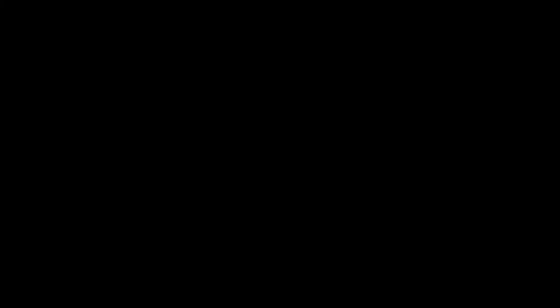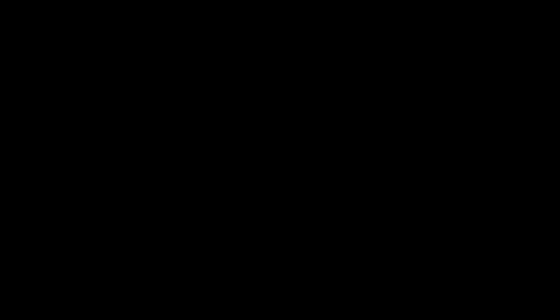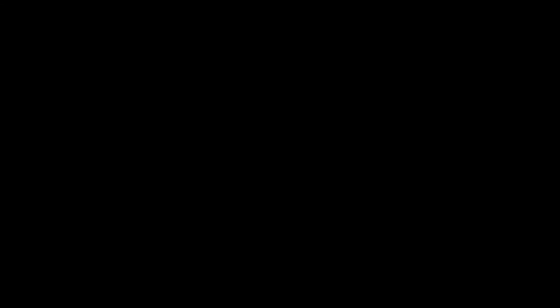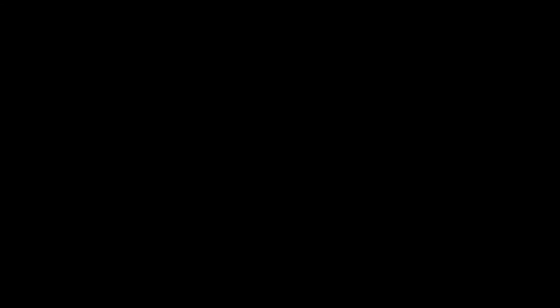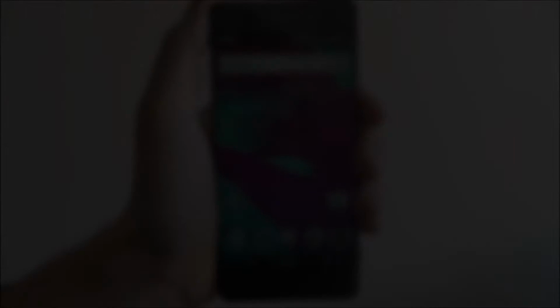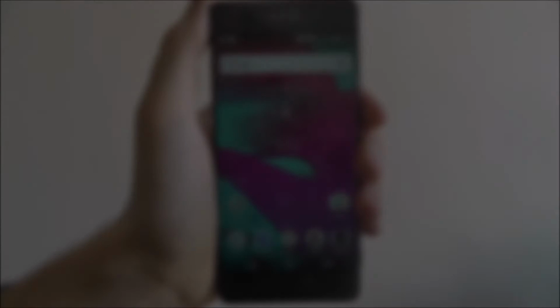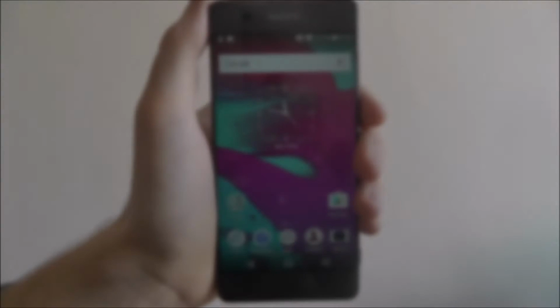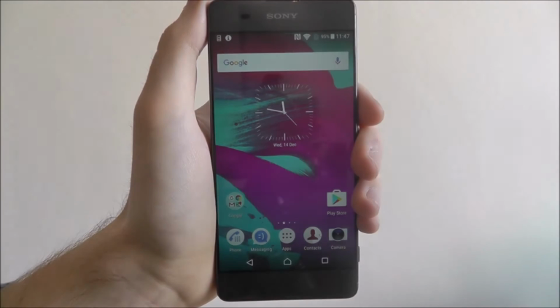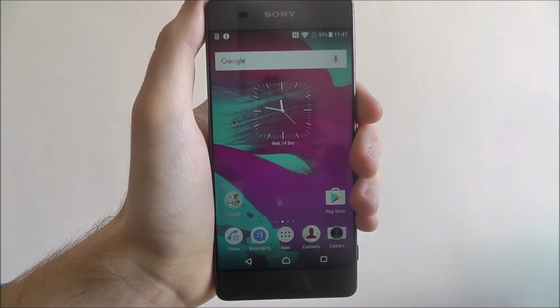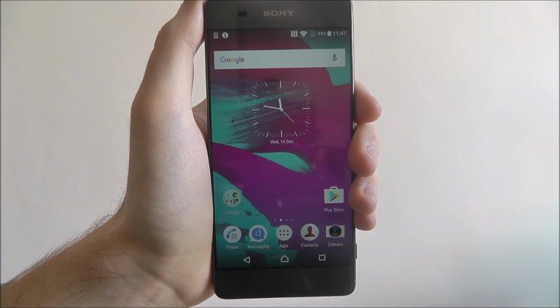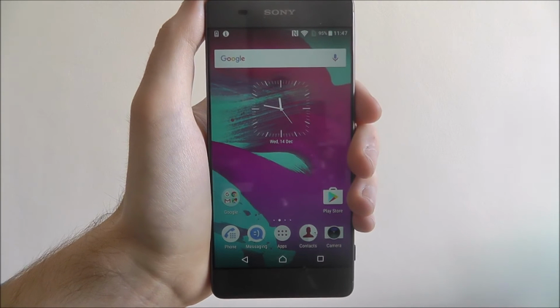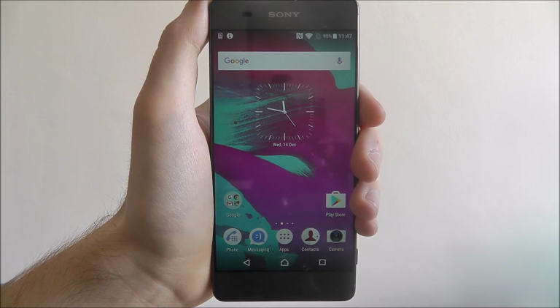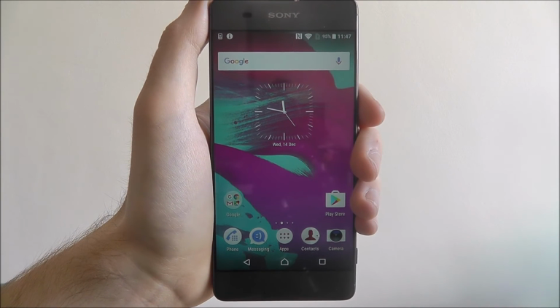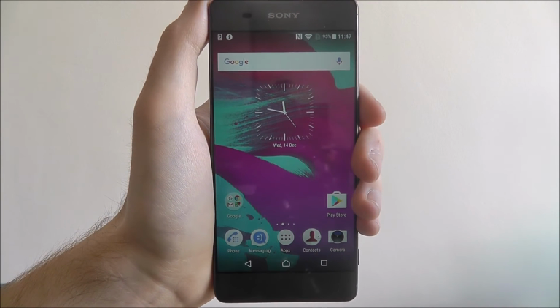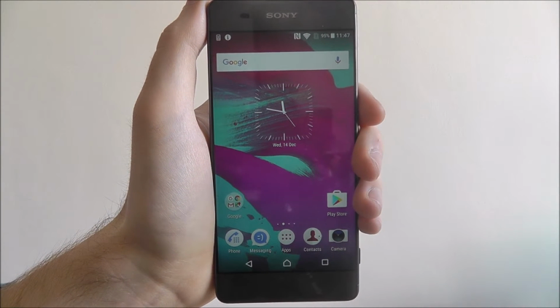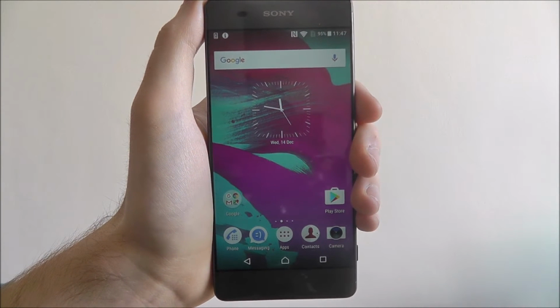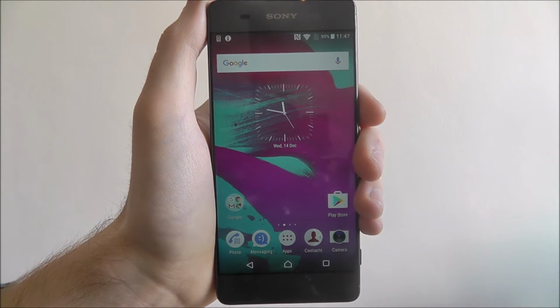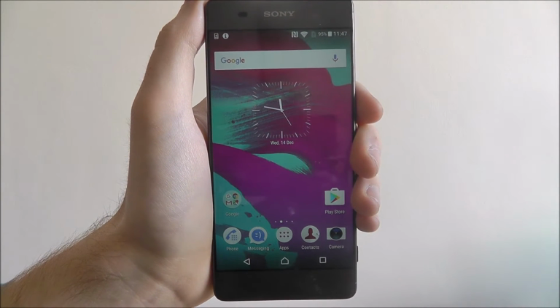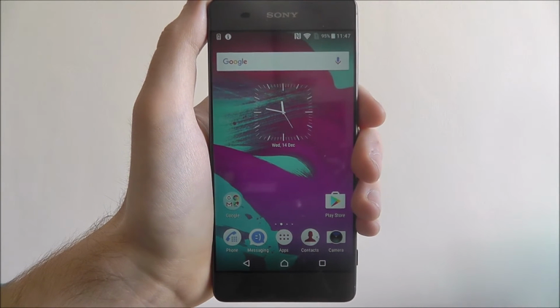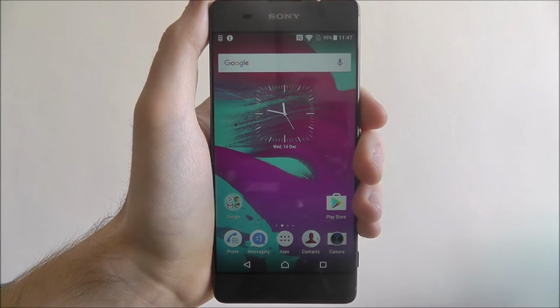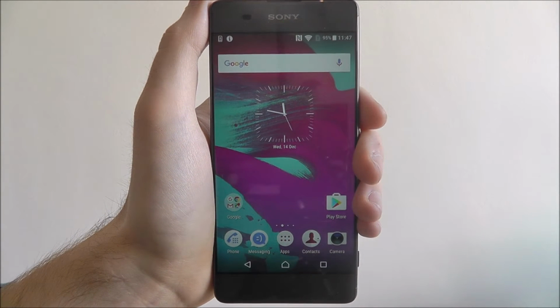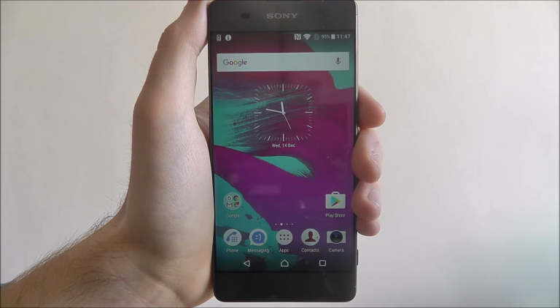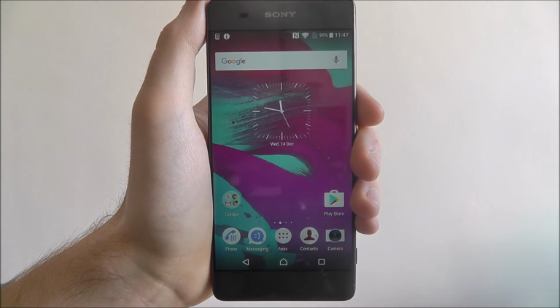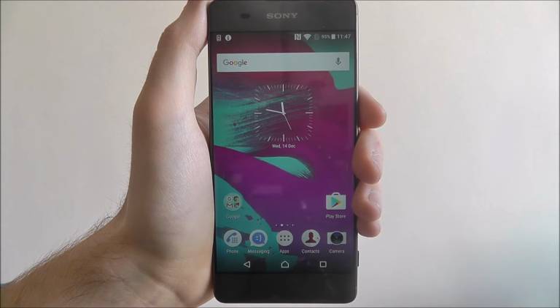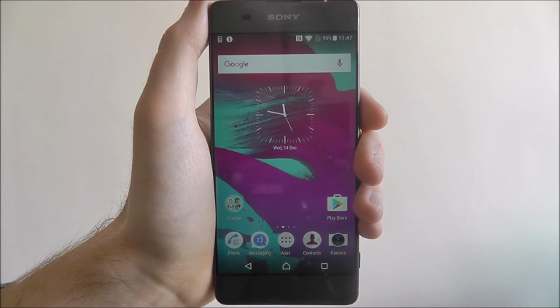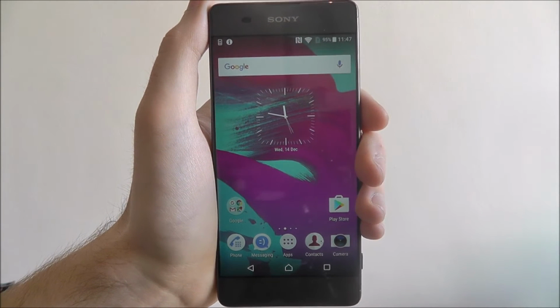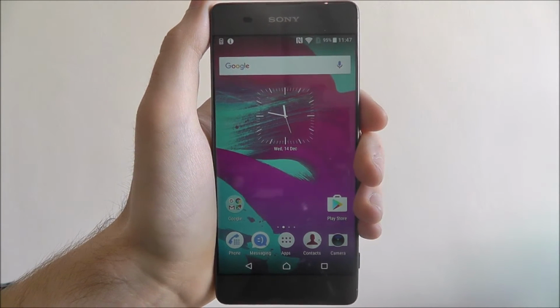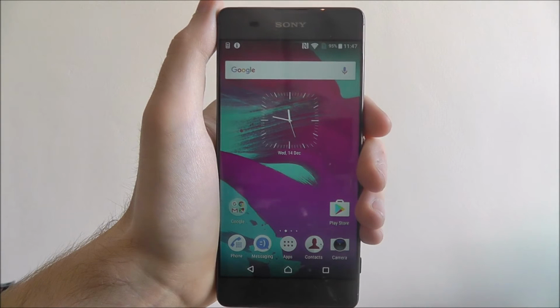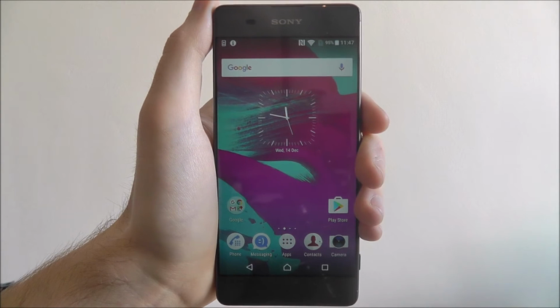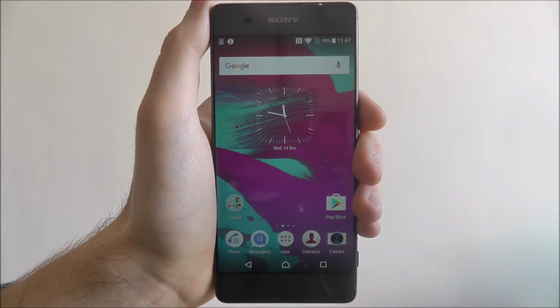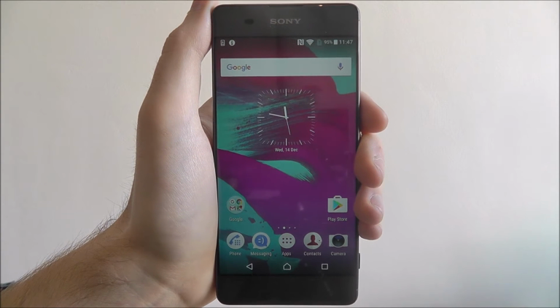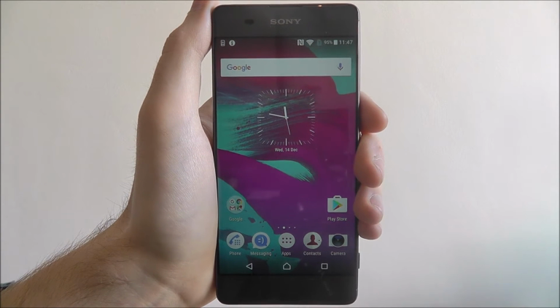Hi guys, in this quick tutorial I'll be showing you how to close background apps on the Sony Xperia XA.